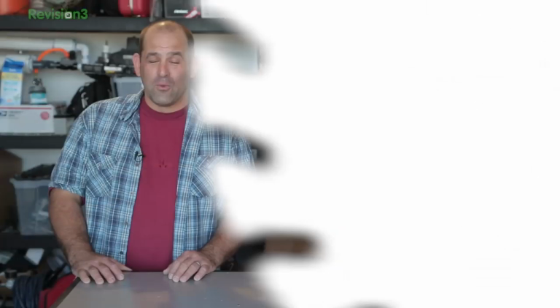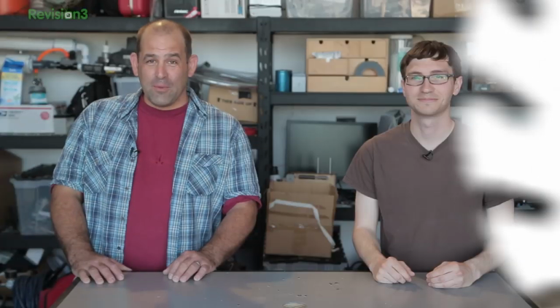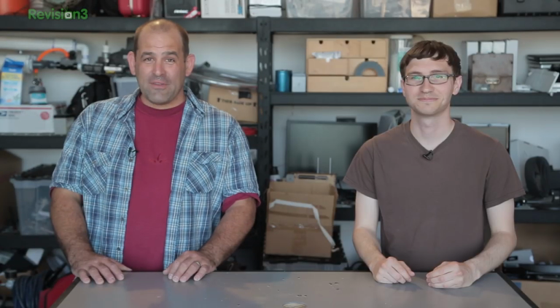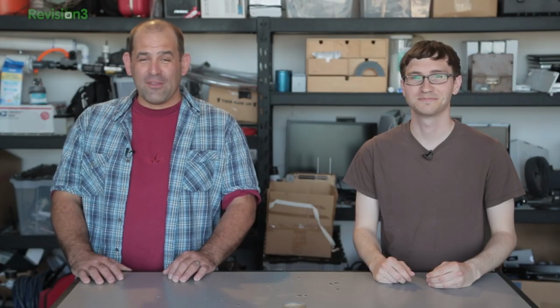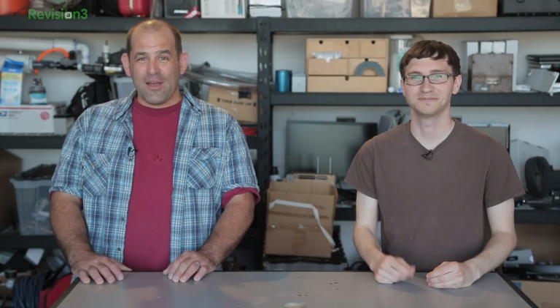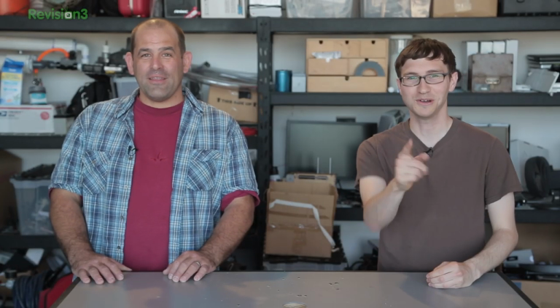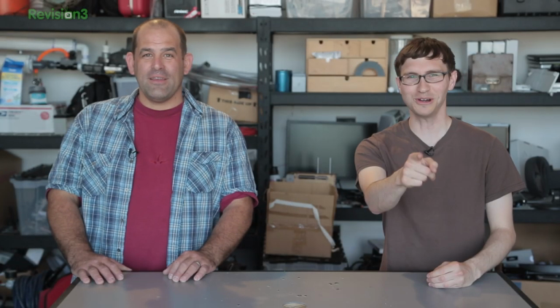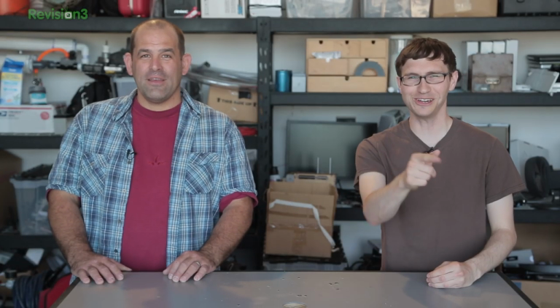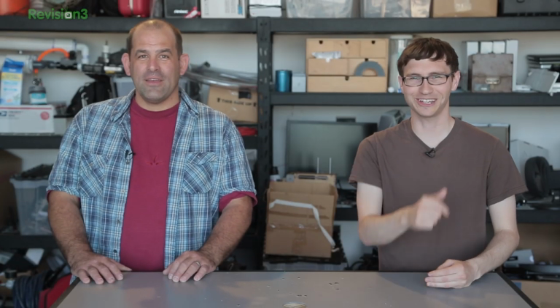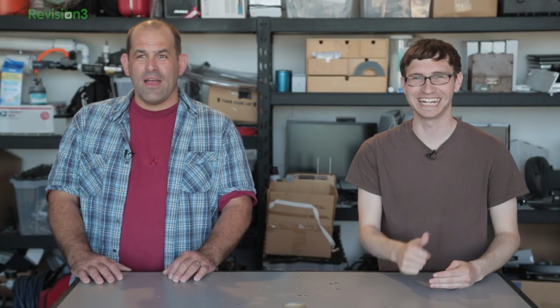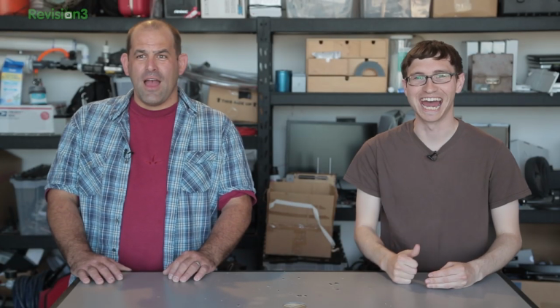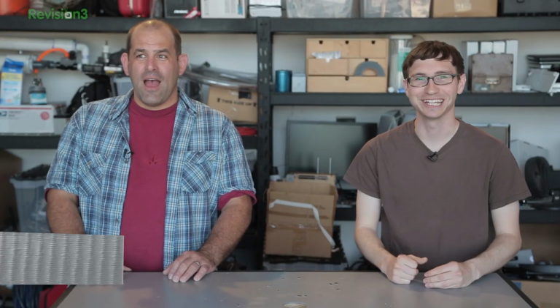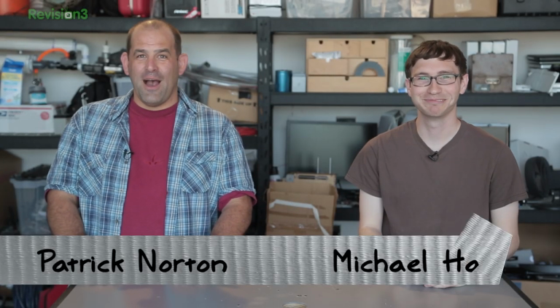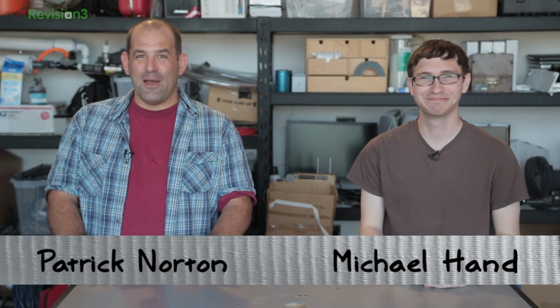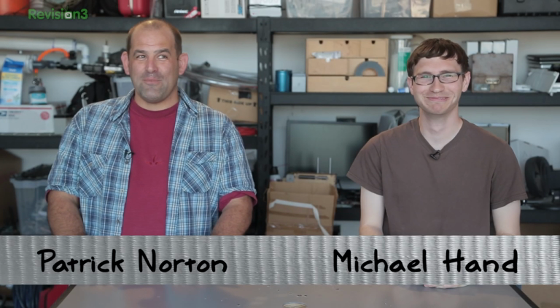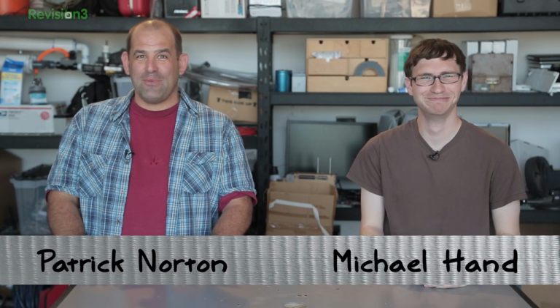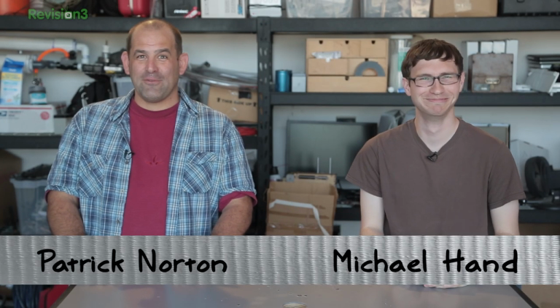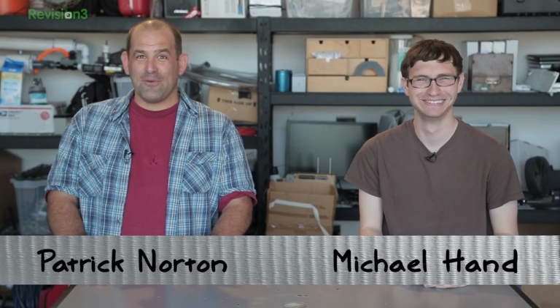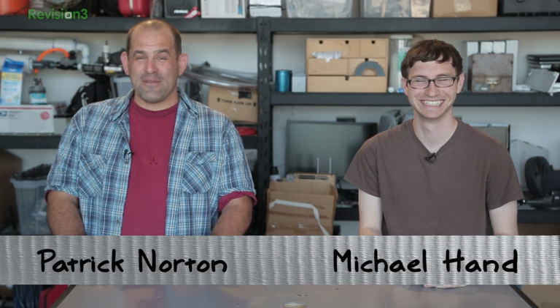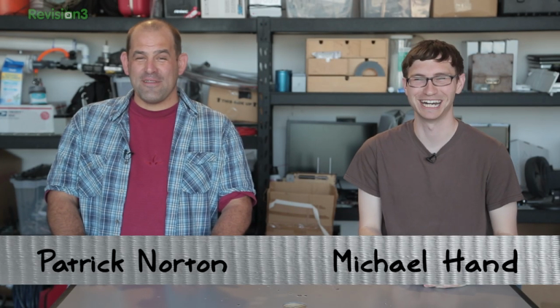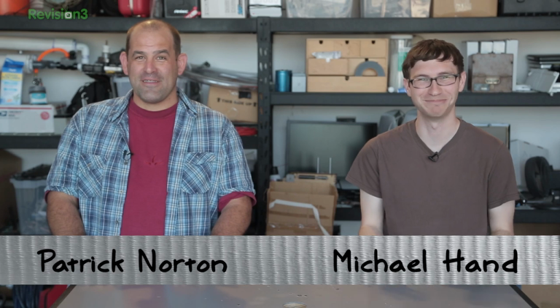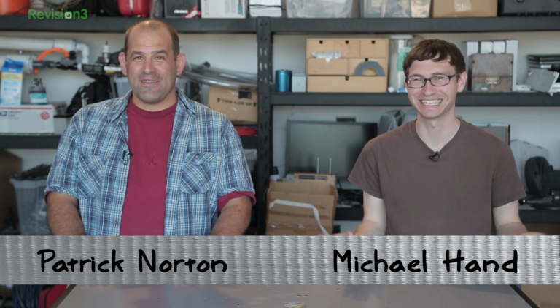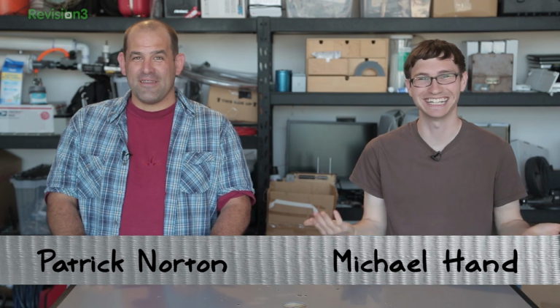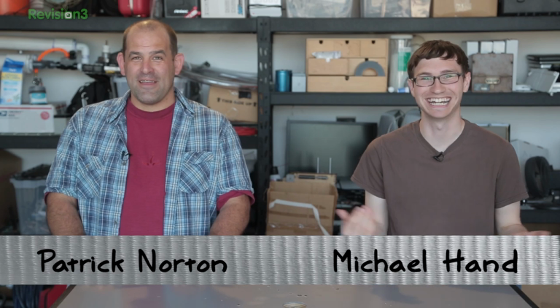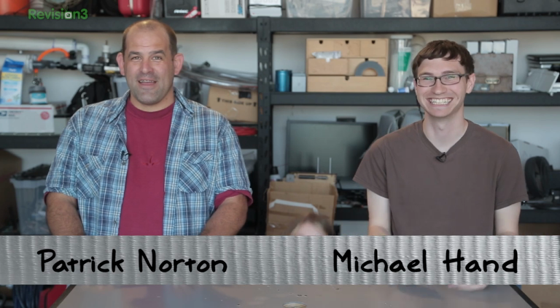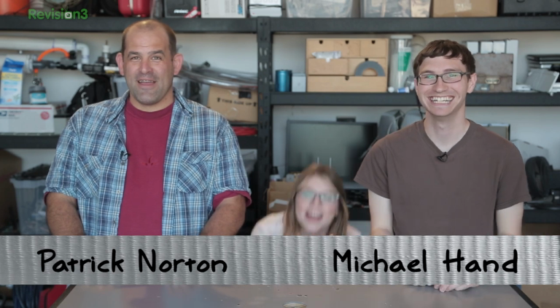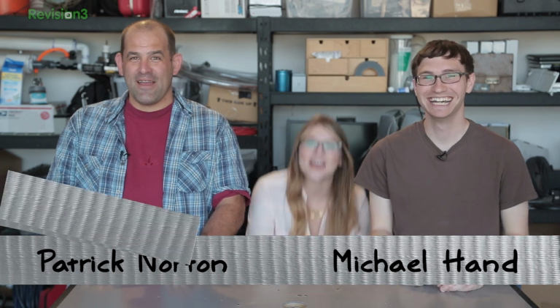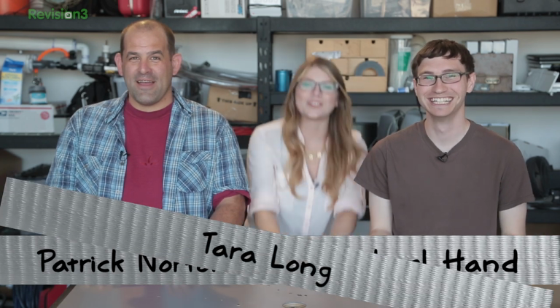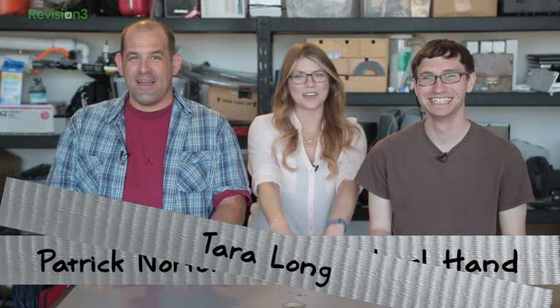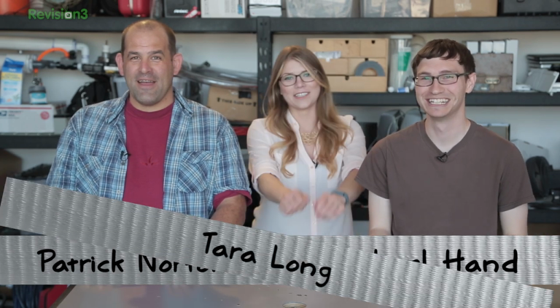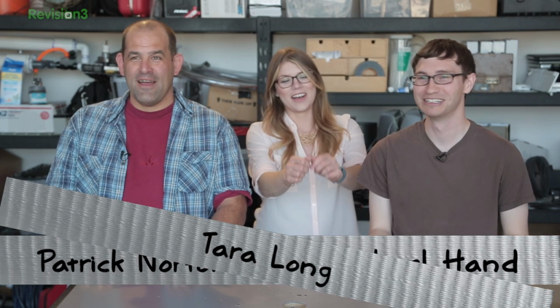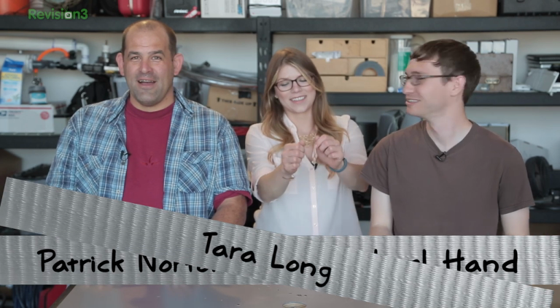Welcome to Dietryin'! What are you looking at? I'm Patrick Norton. I'm Michael Ann. And I'm Tara Long.